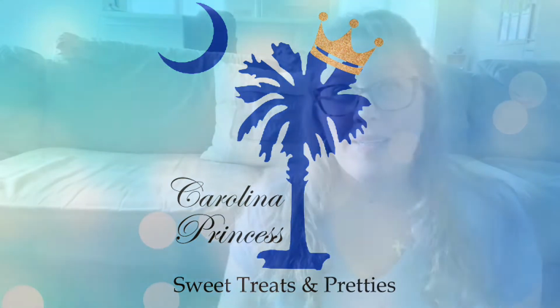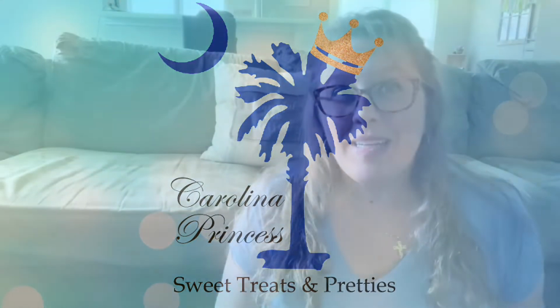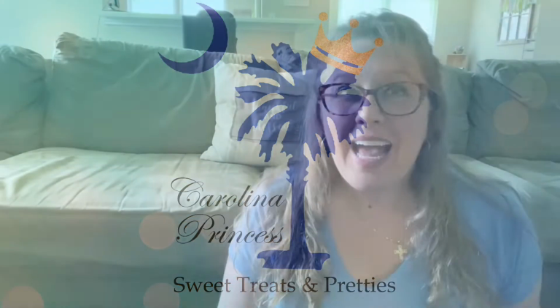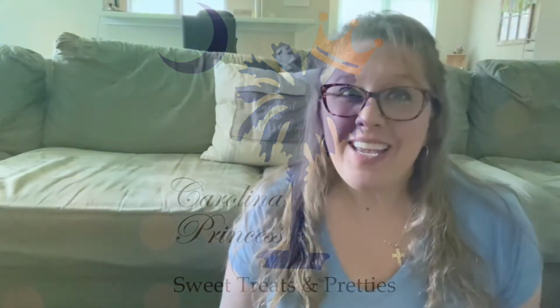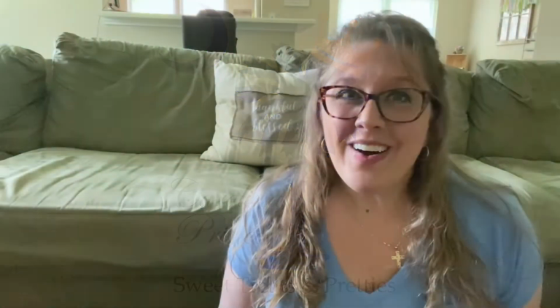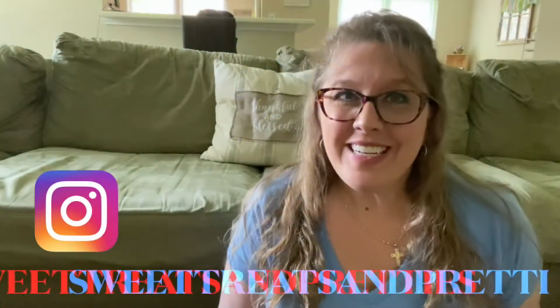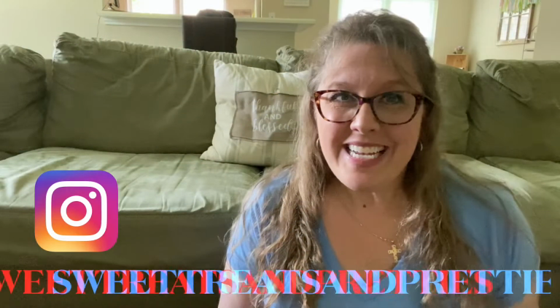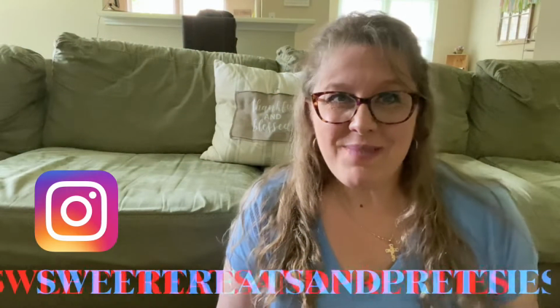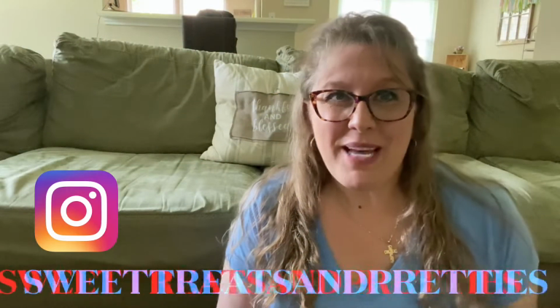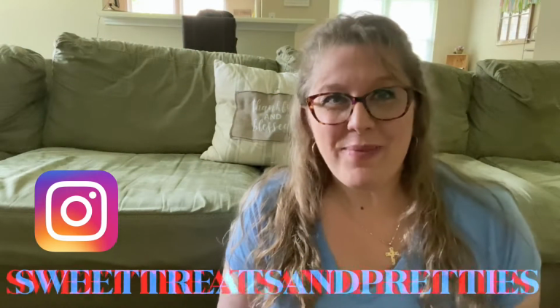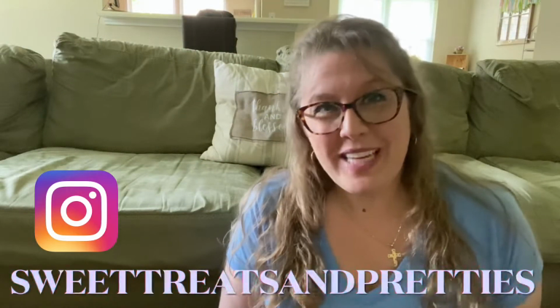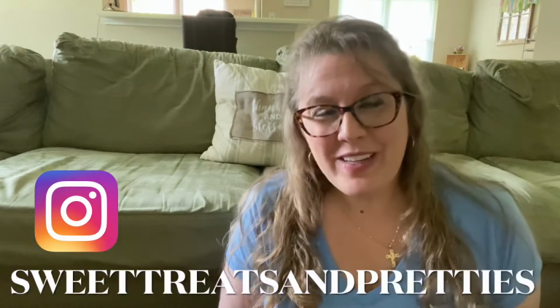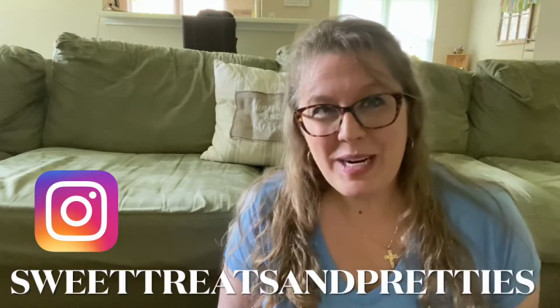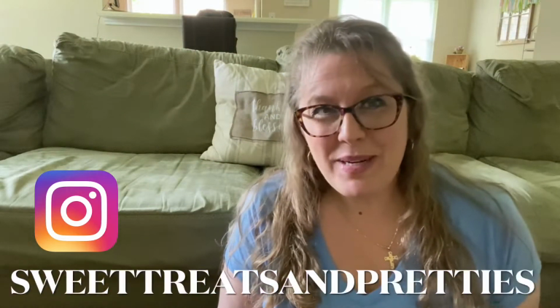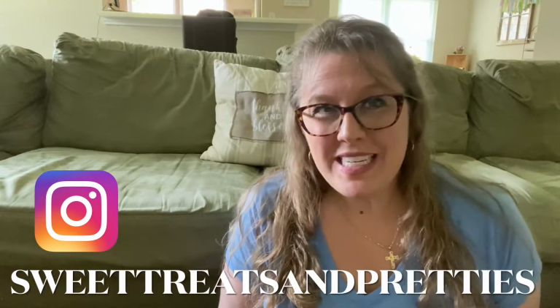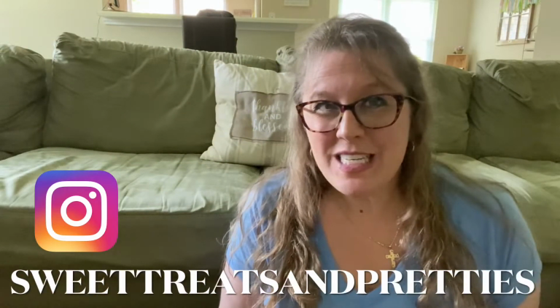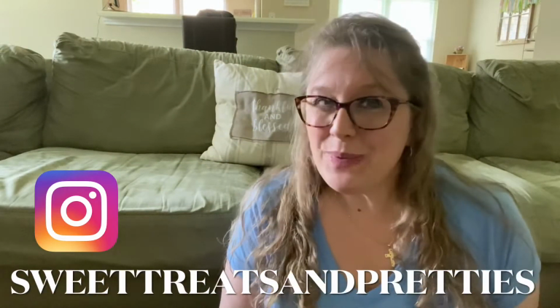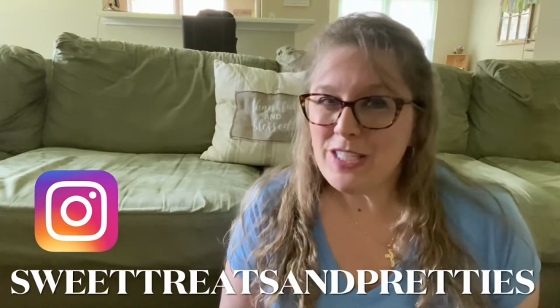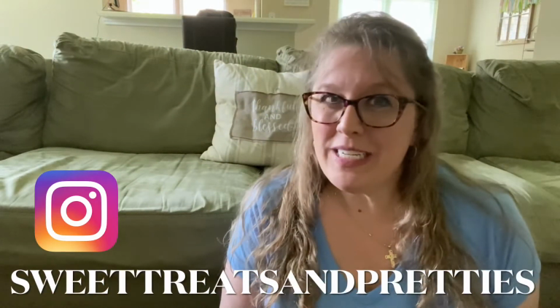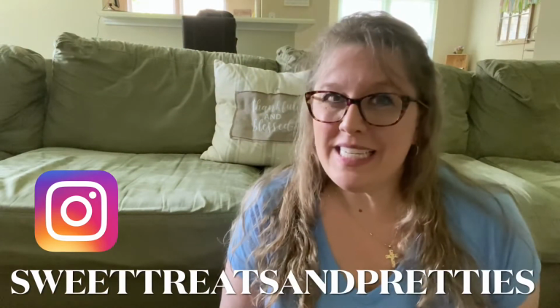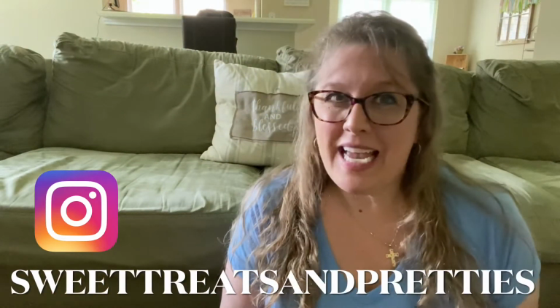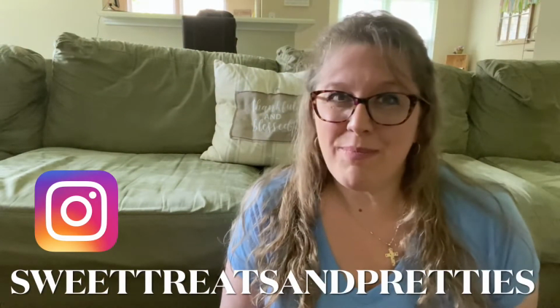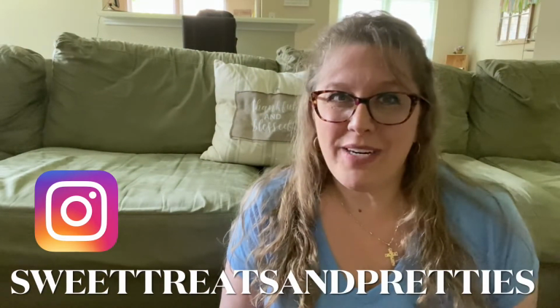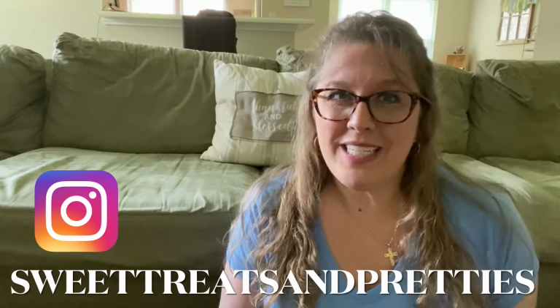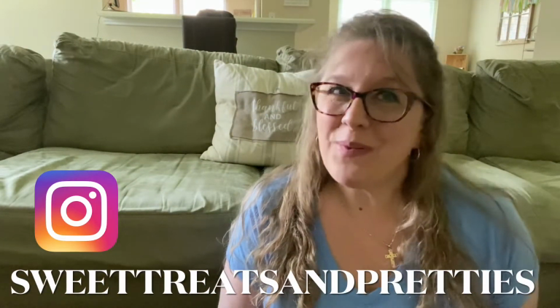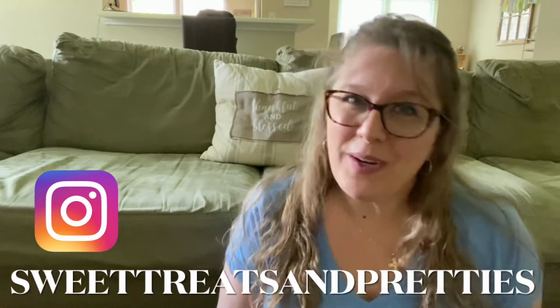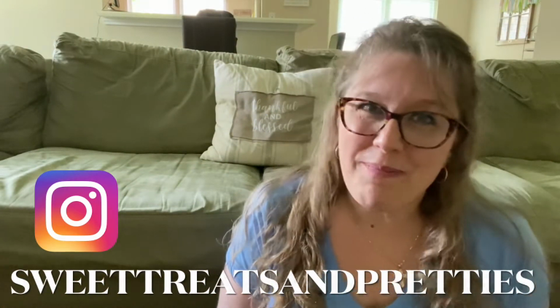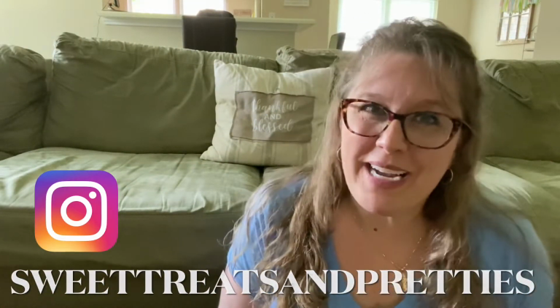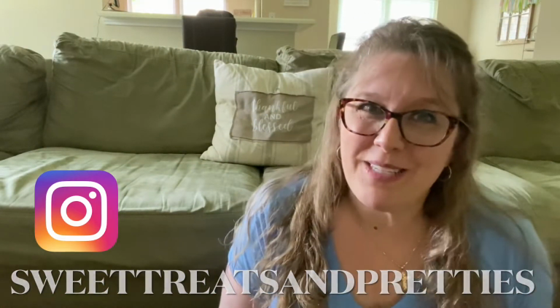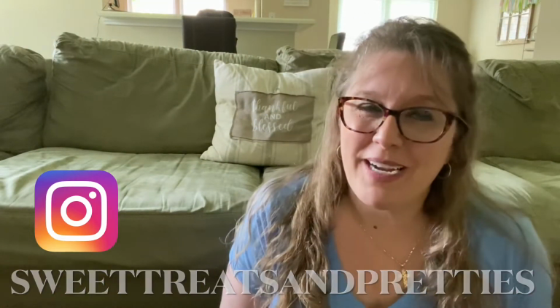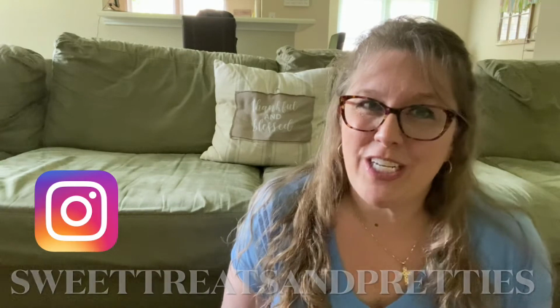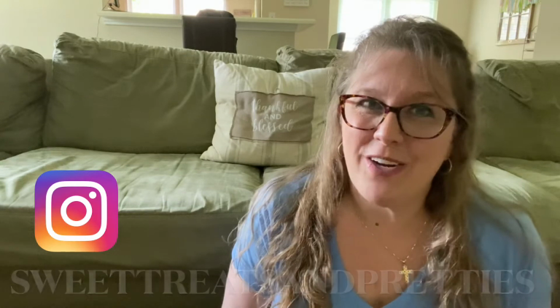Hey y'all! It's Beth with Carolina Princess Sweet Treats and Pretties. Welcome back to my channel.